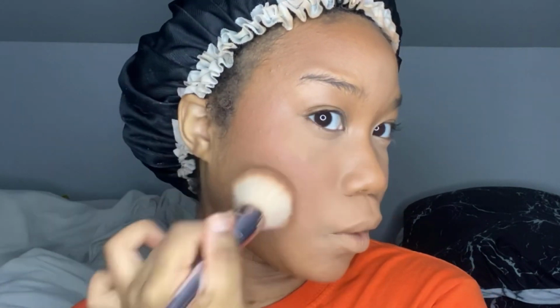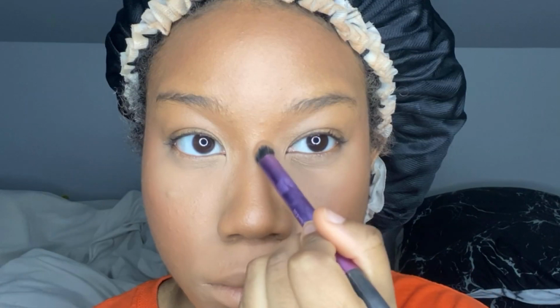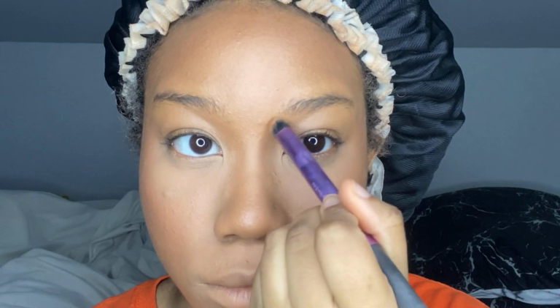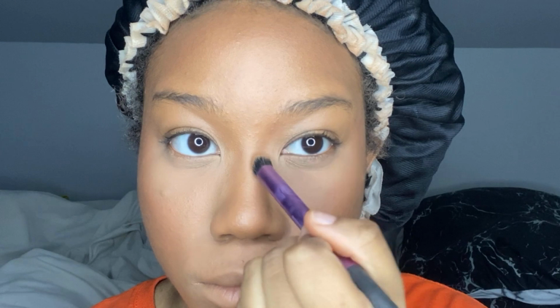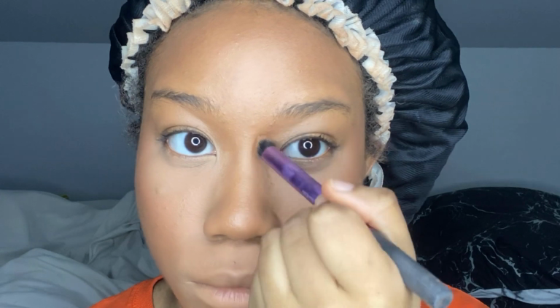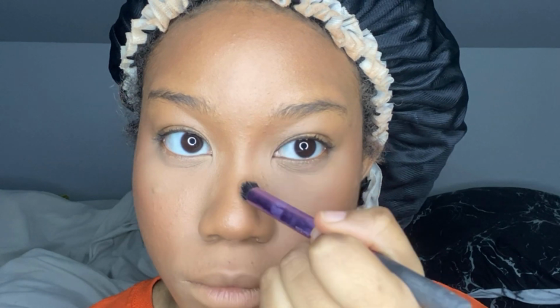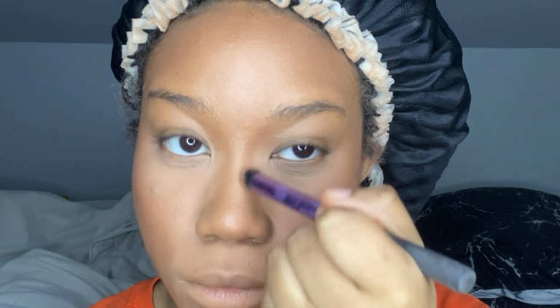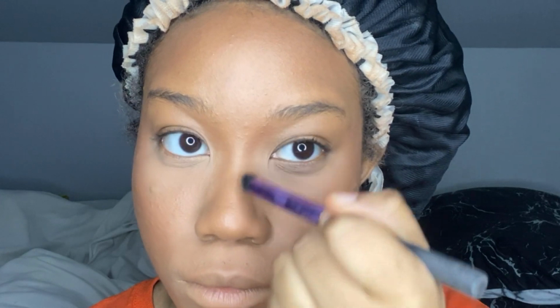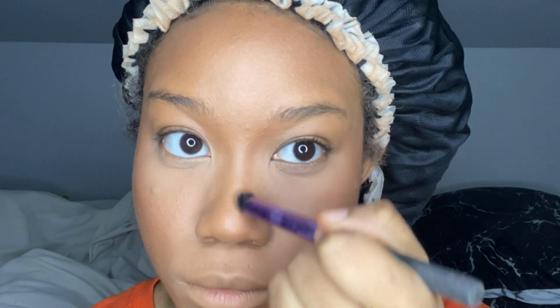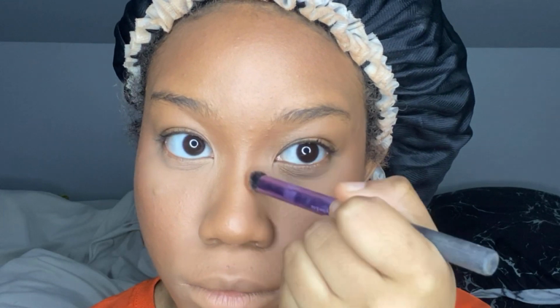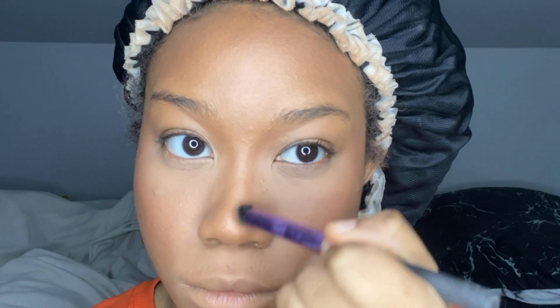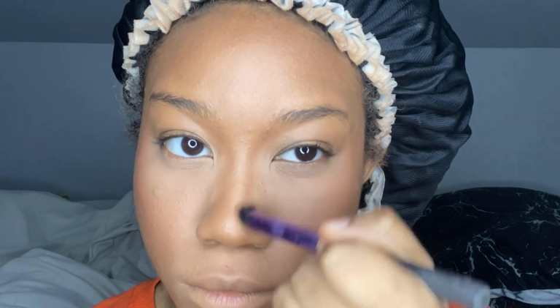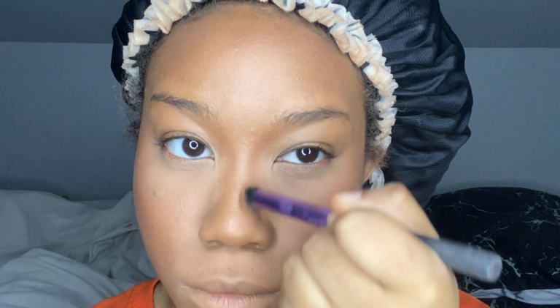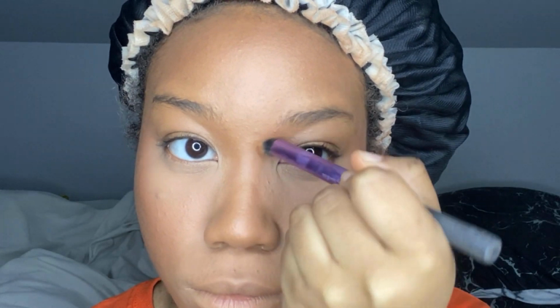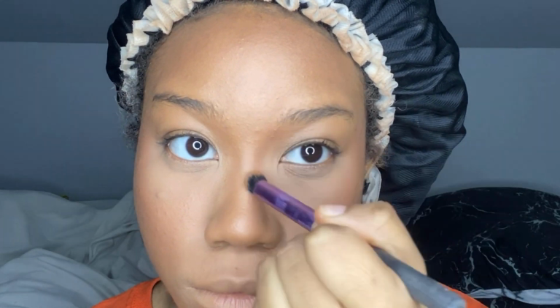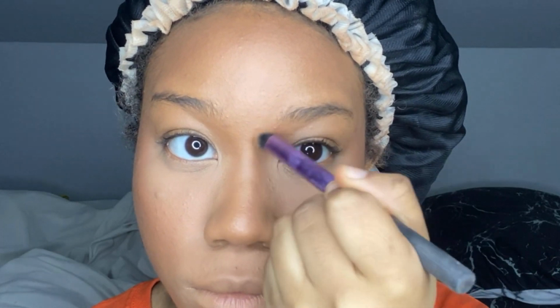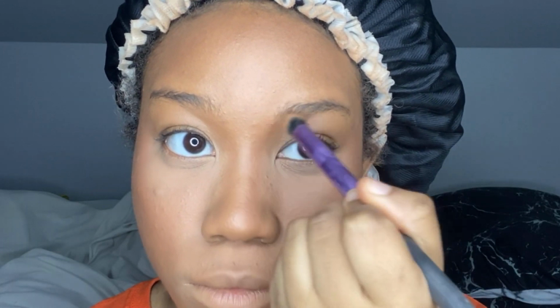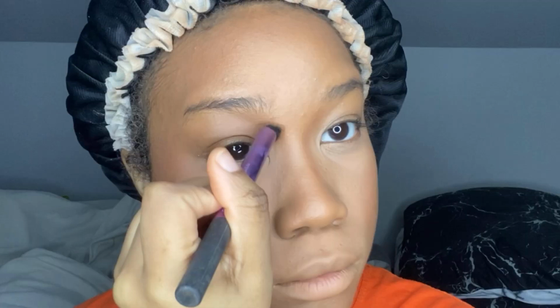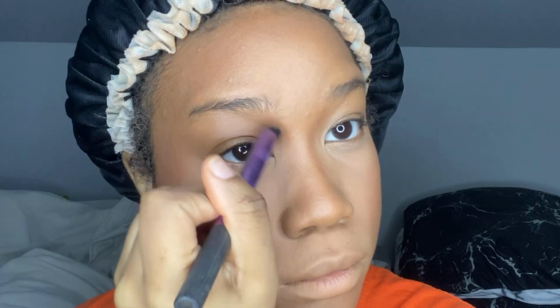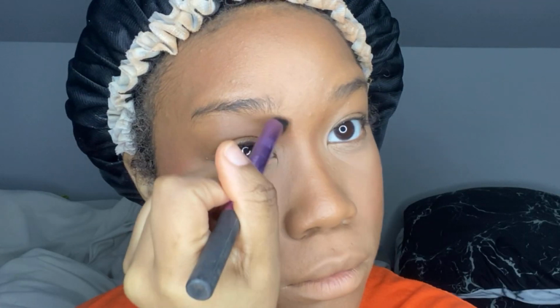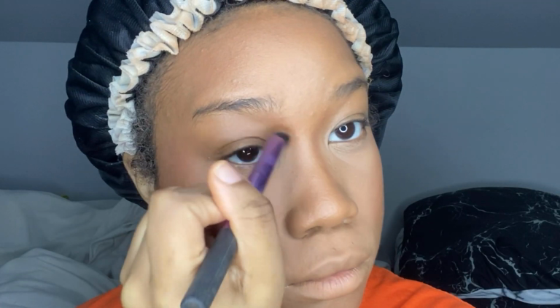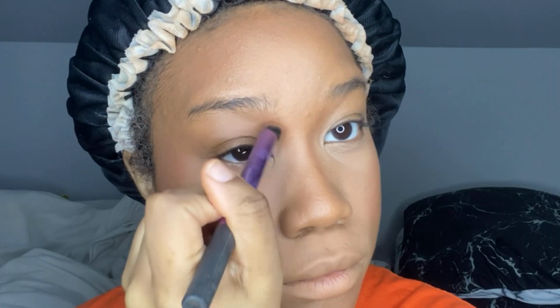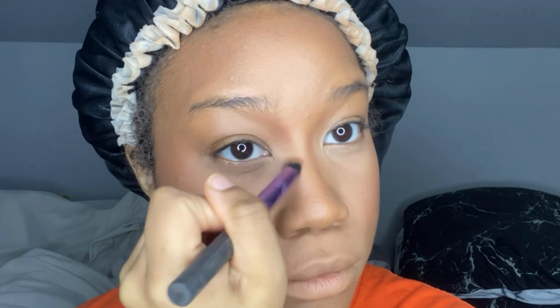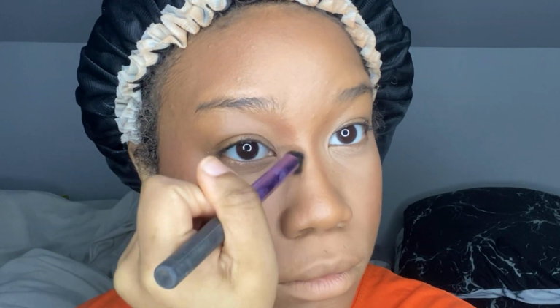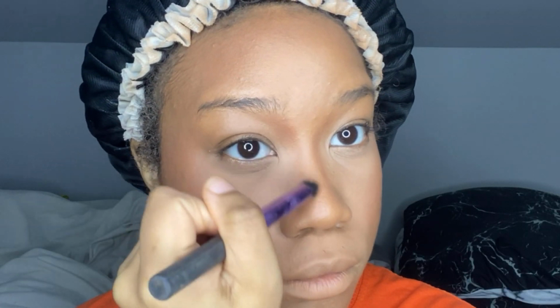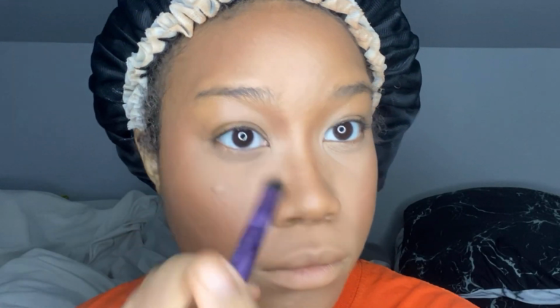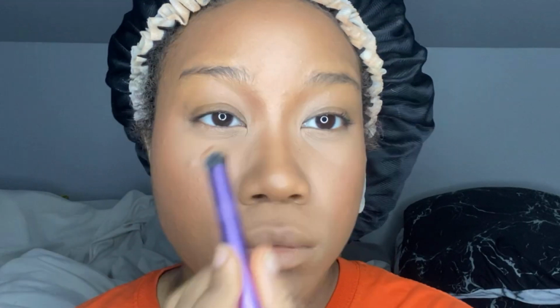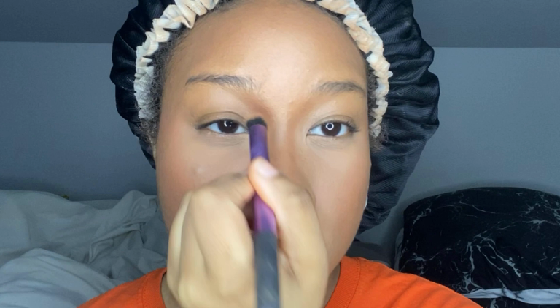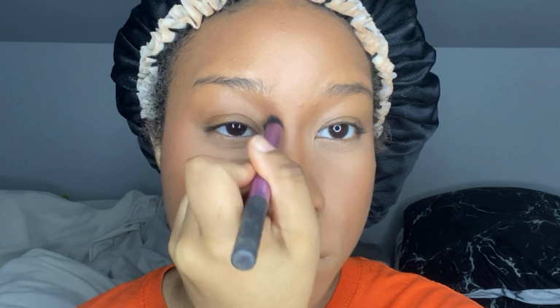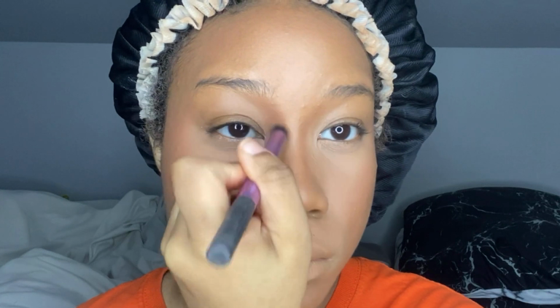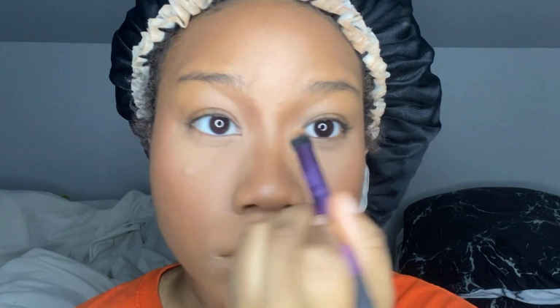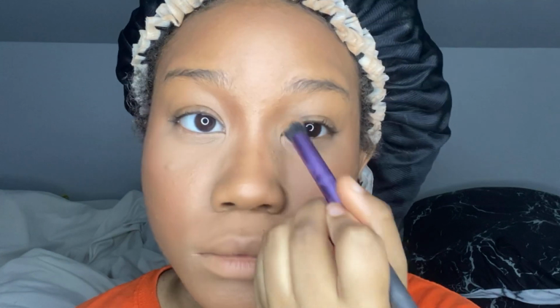I also use that same bronzer with a smaller brush just to contour my nose.